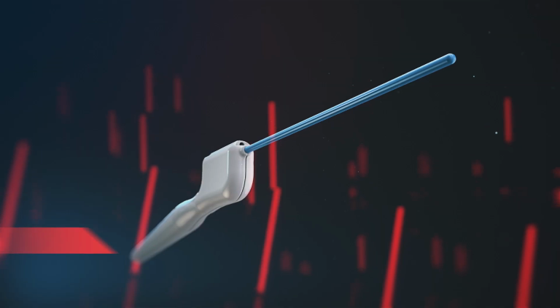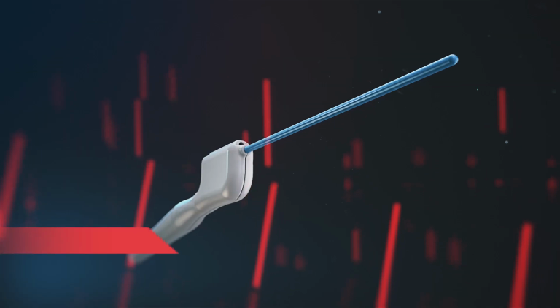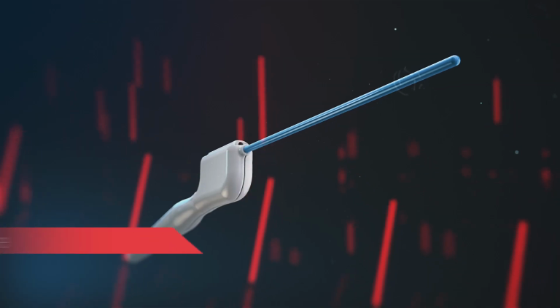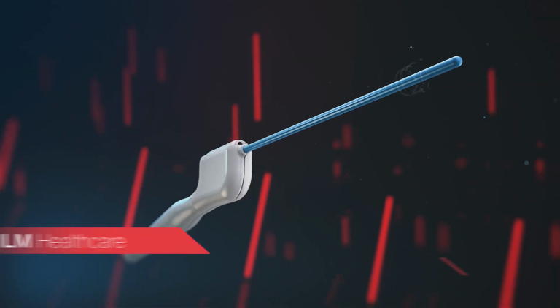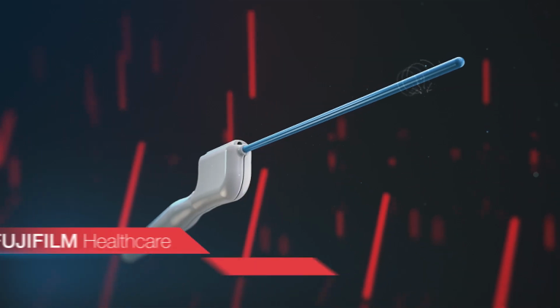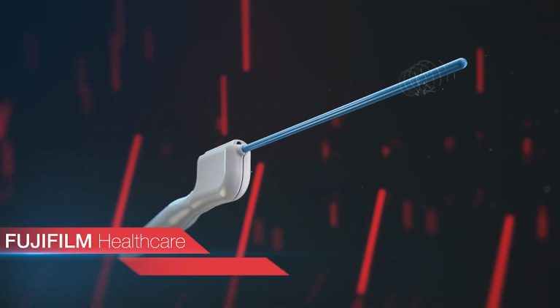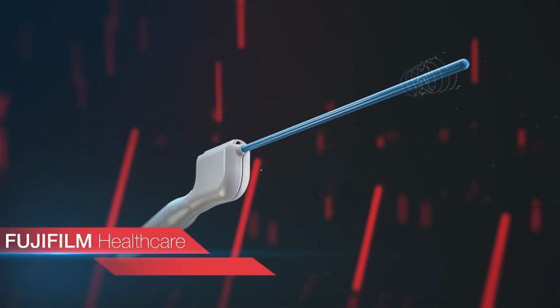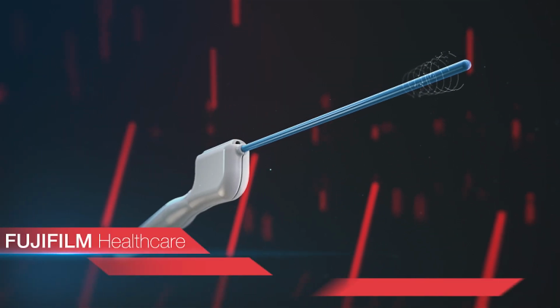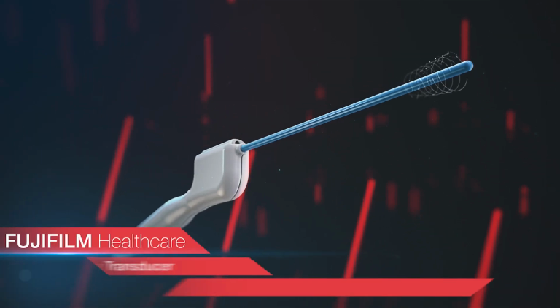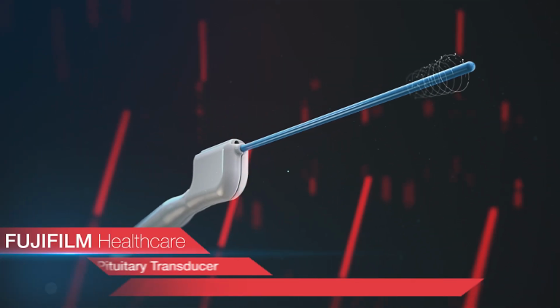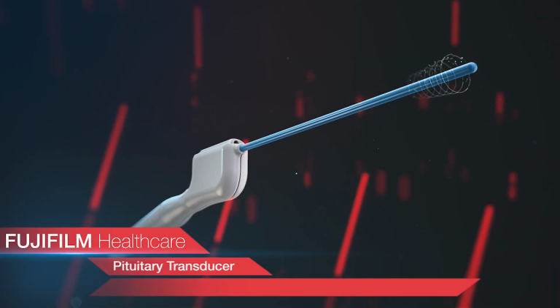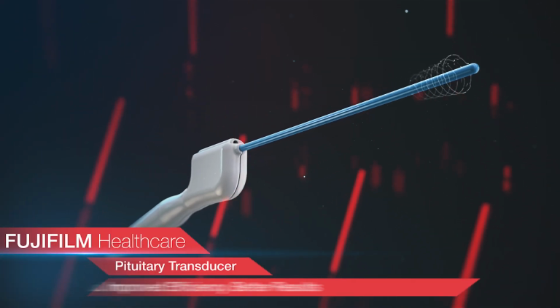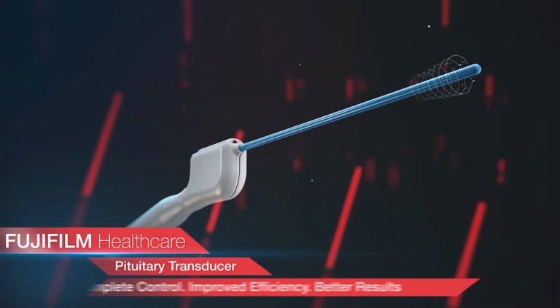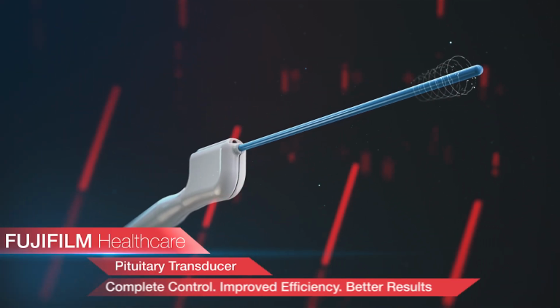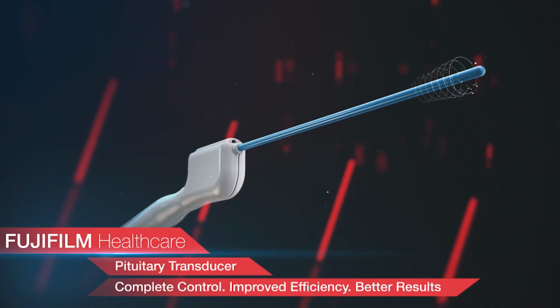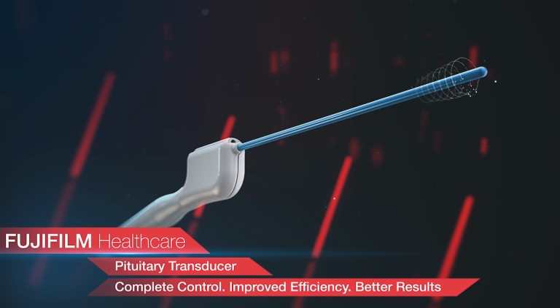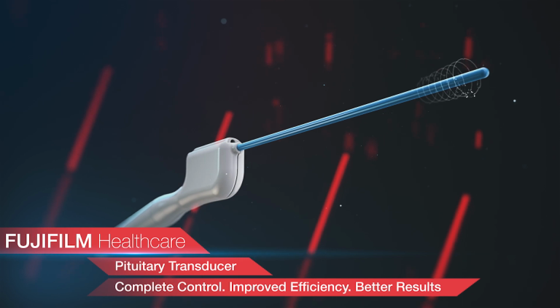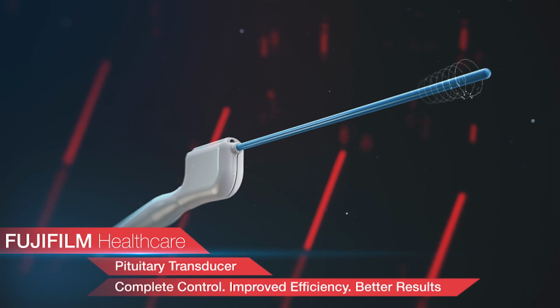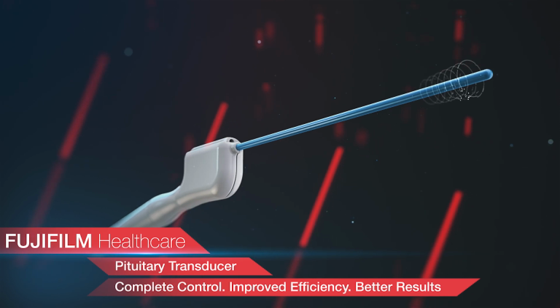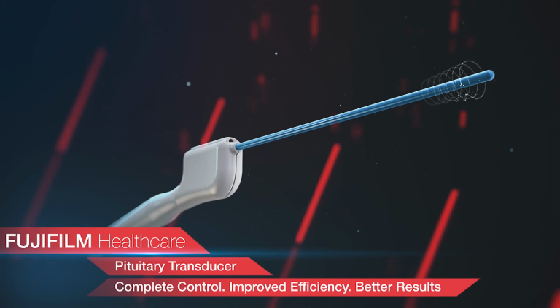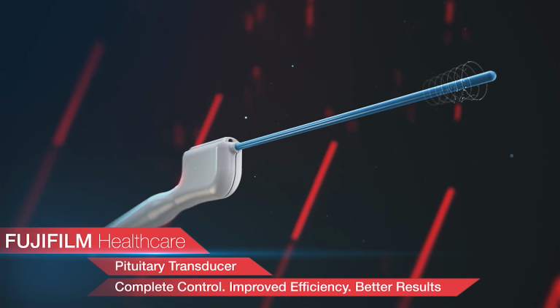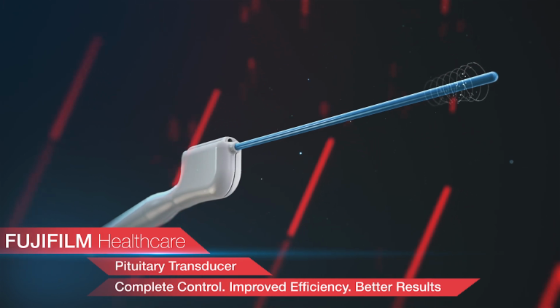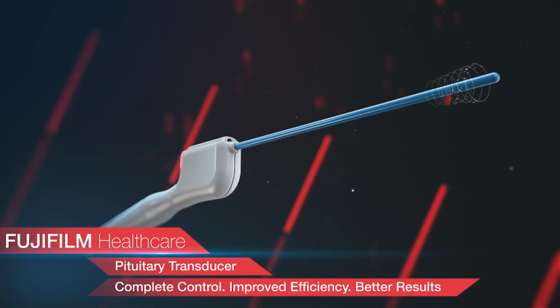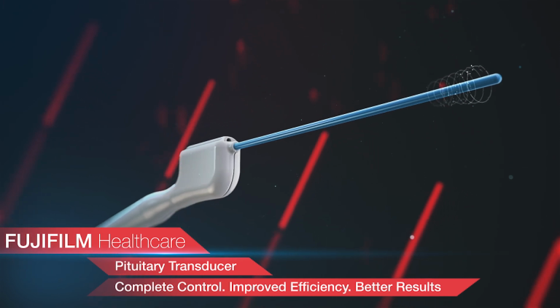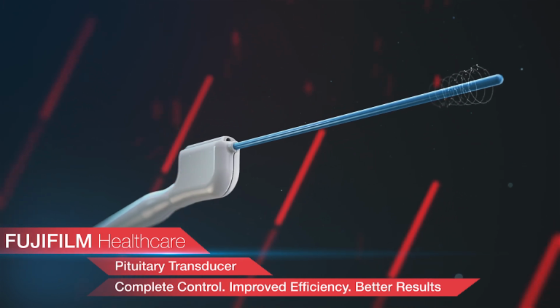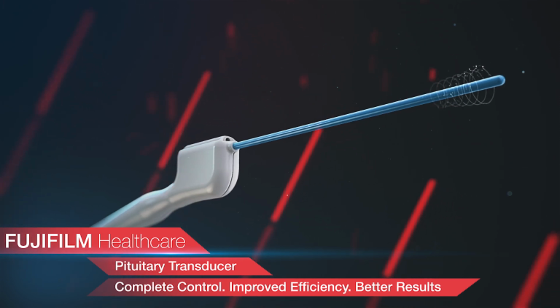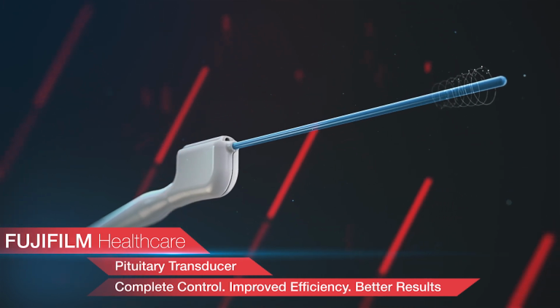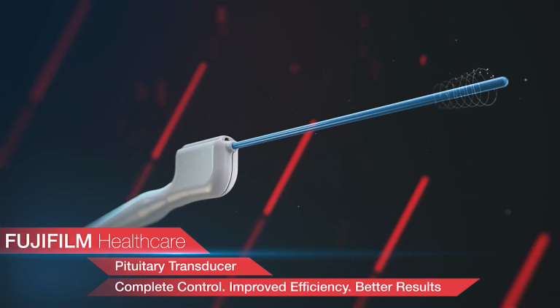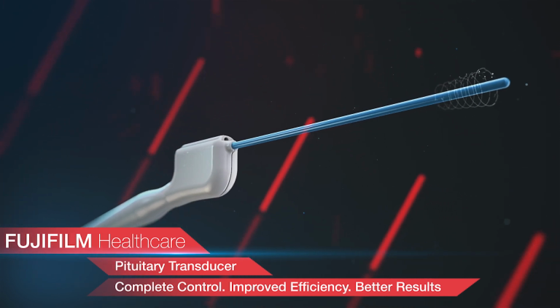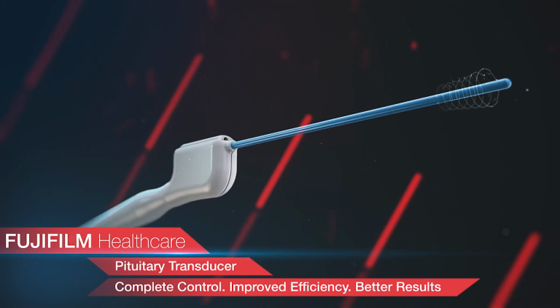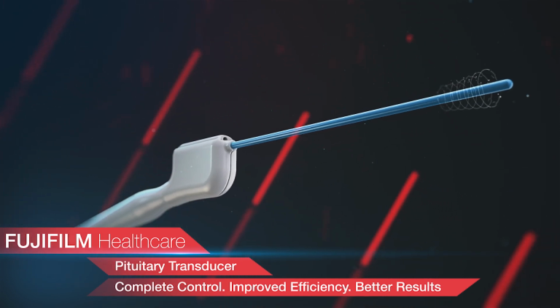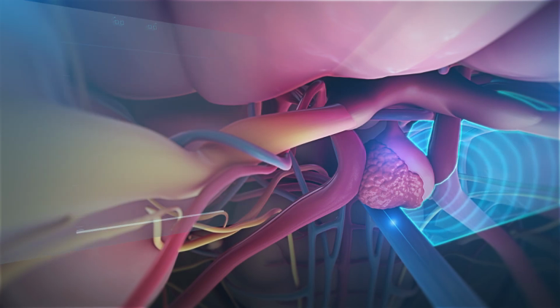Fujifilm Healthcare's pituitary transducer: complete control, improved efficiency, better results.